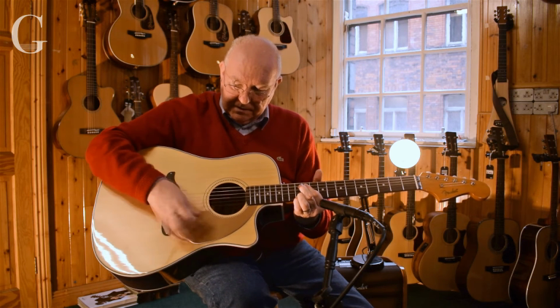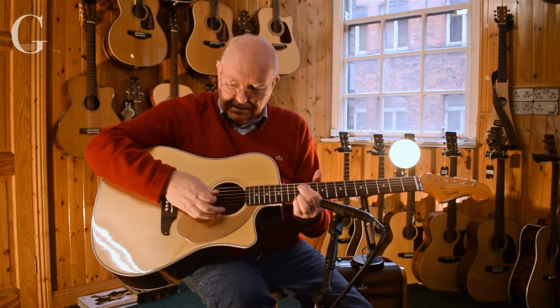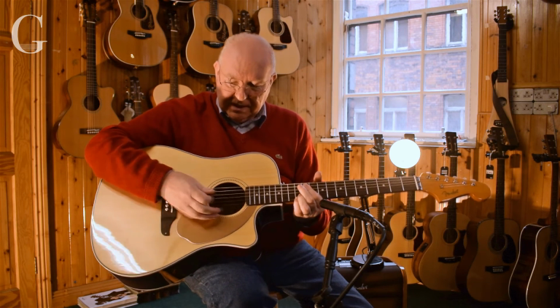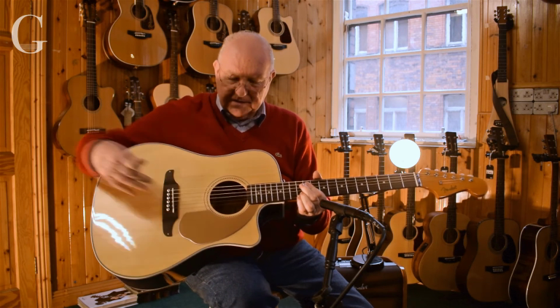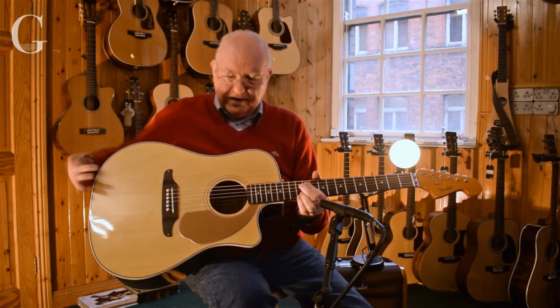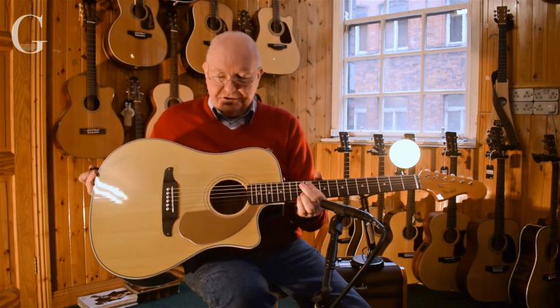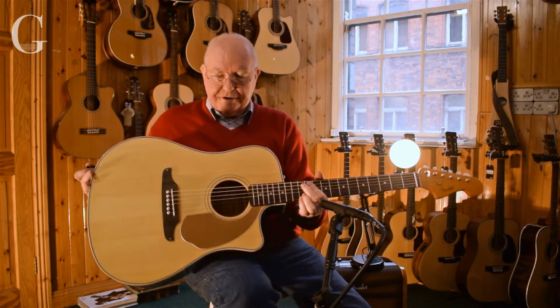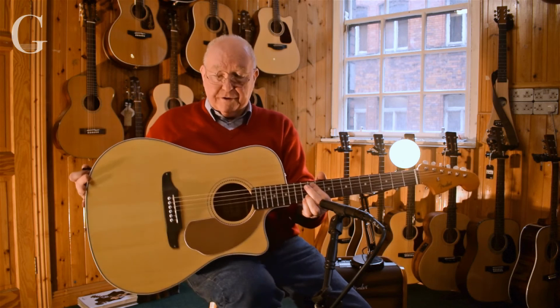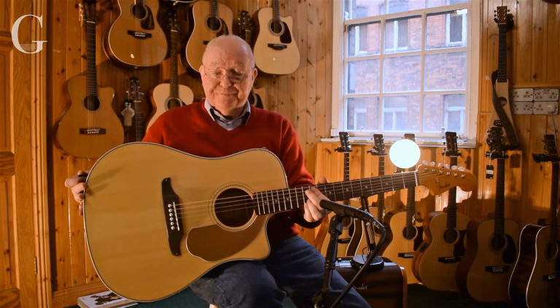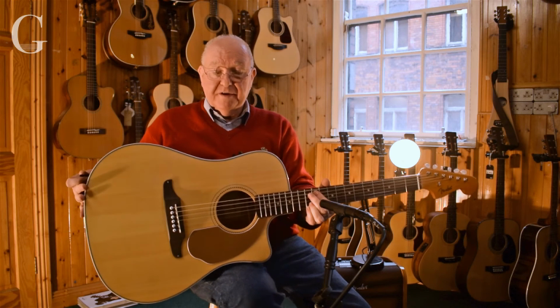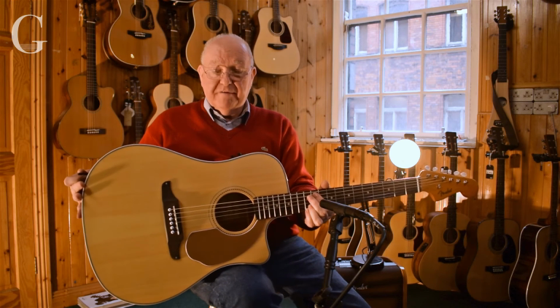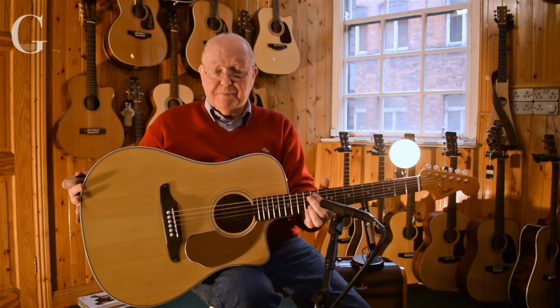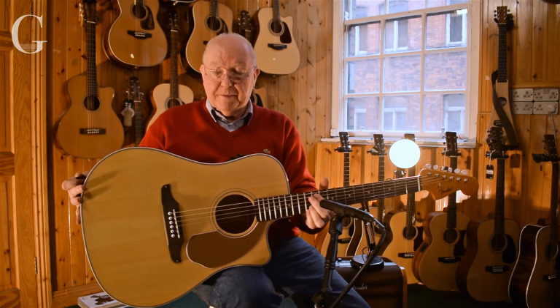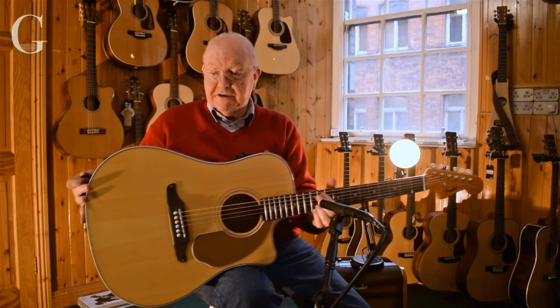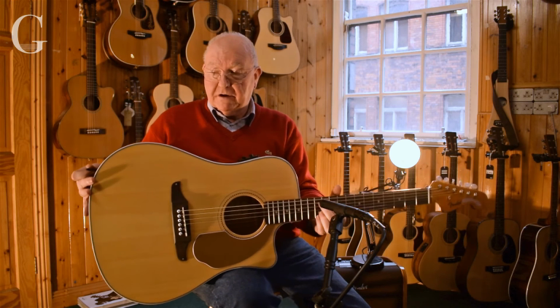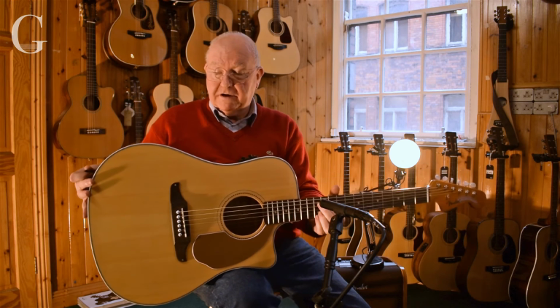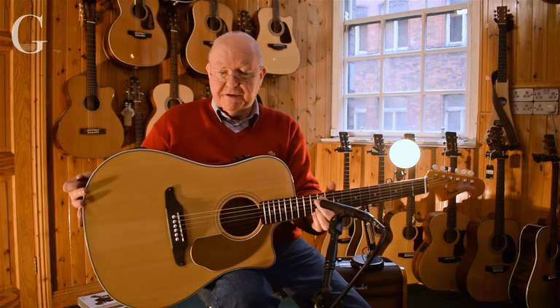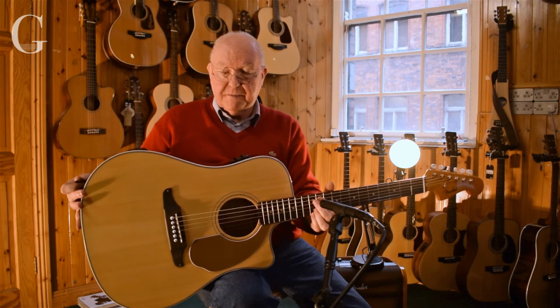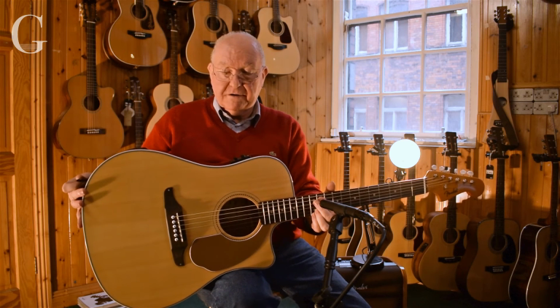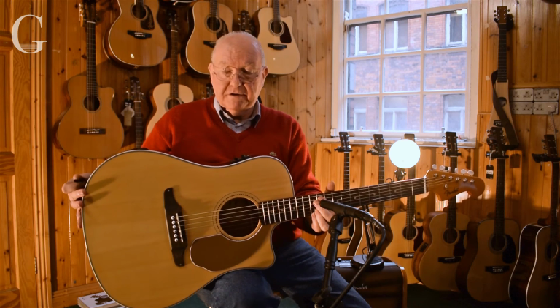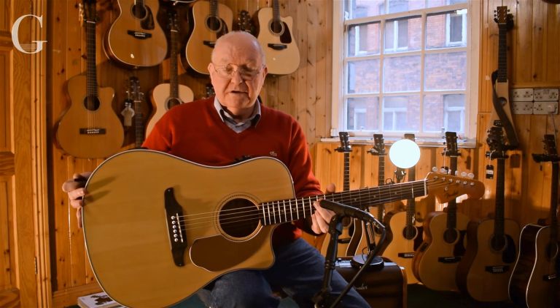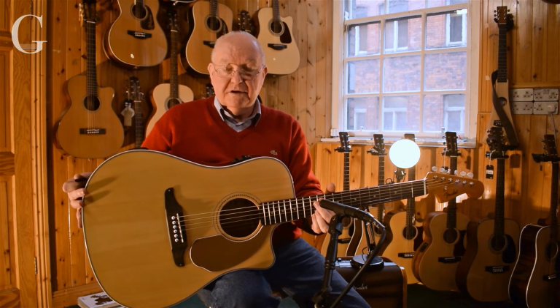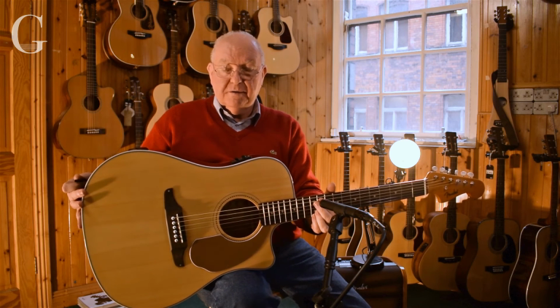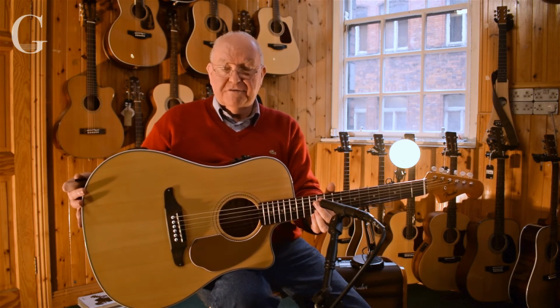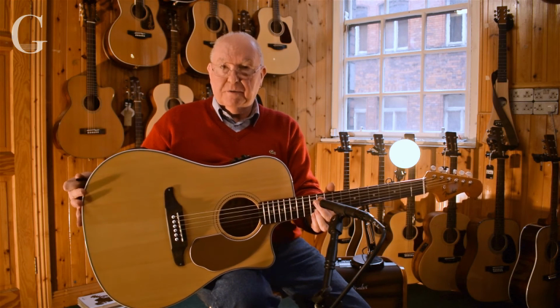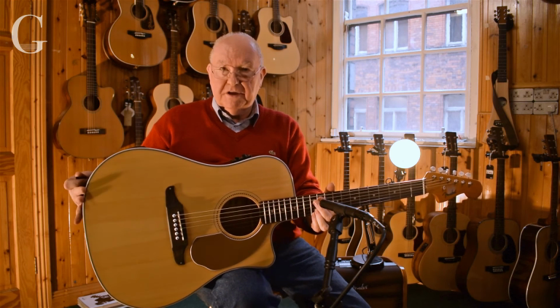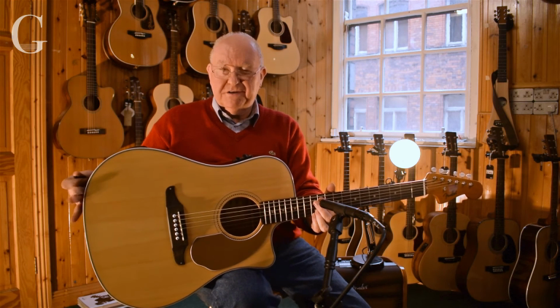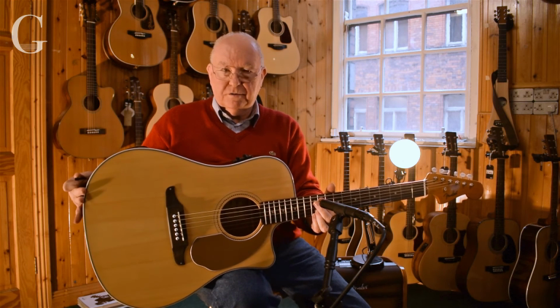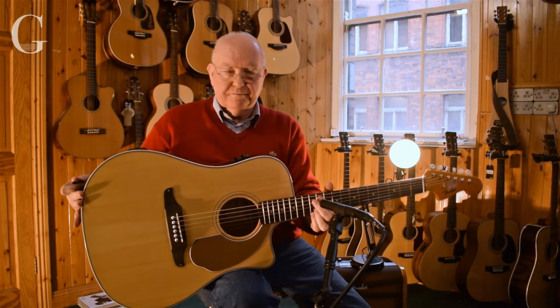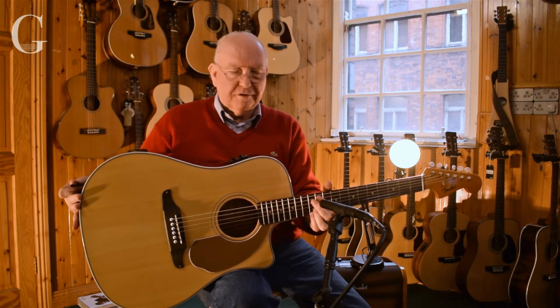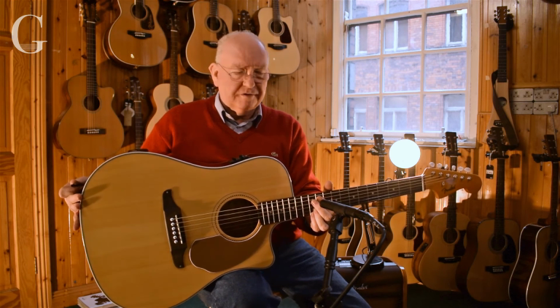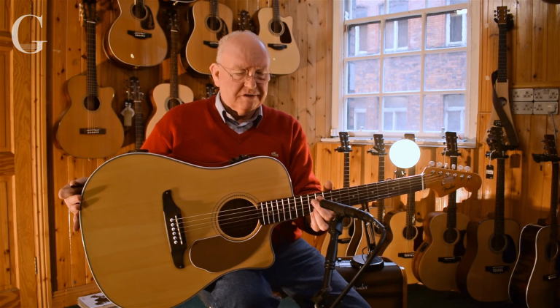And that's the Fender Sonoran — a very popular guitar here at Music Maker. Come in and try one of these. Beautiful guitar.